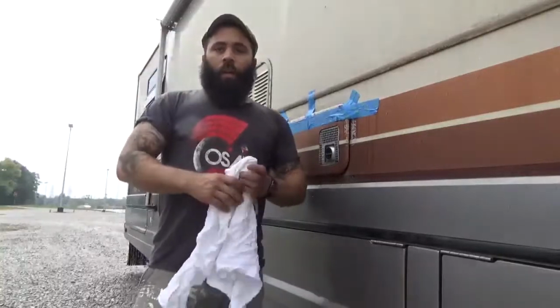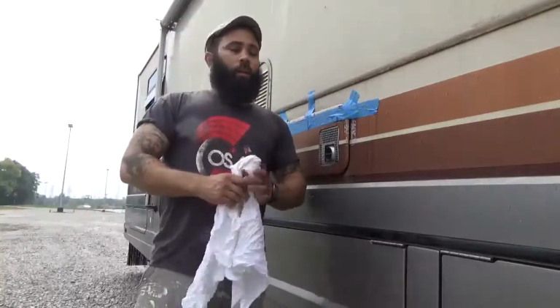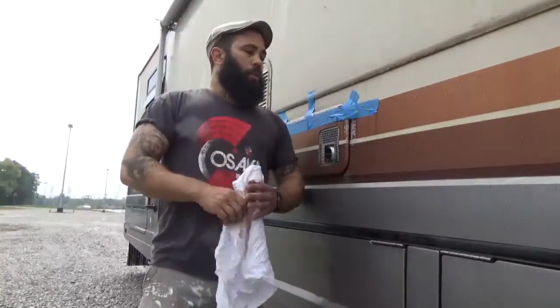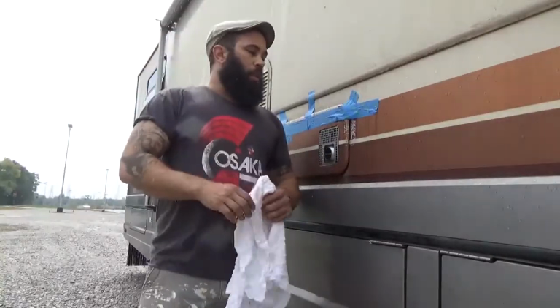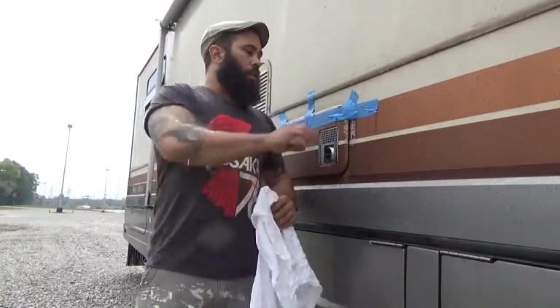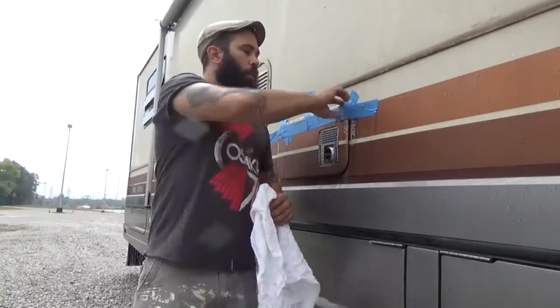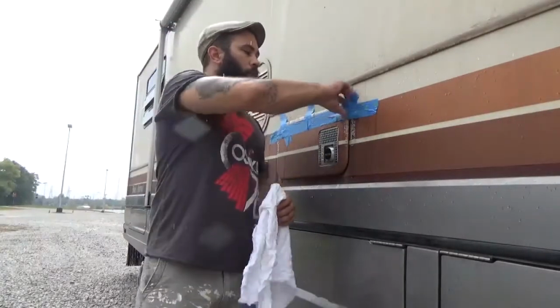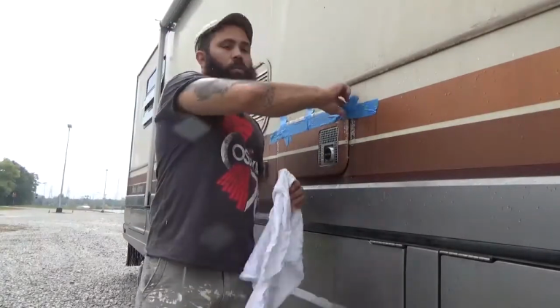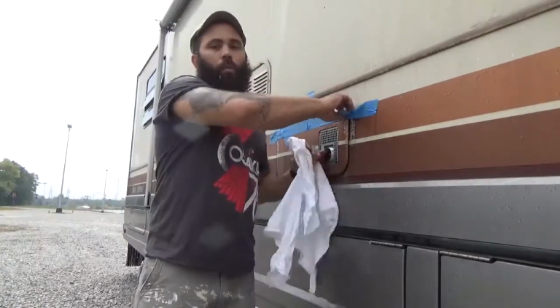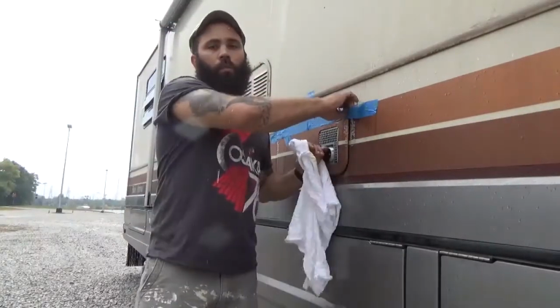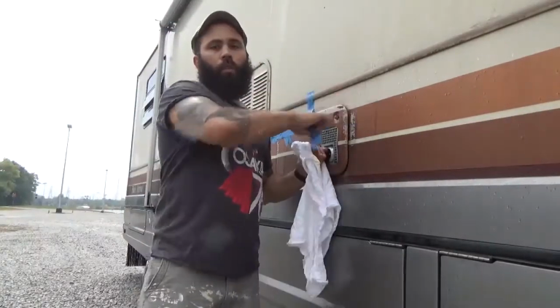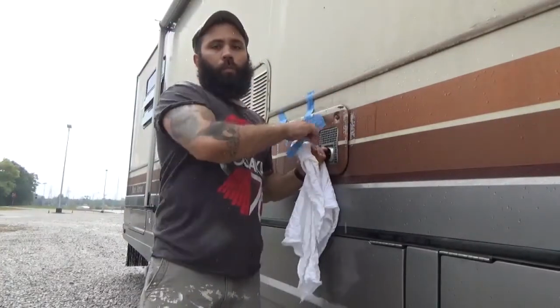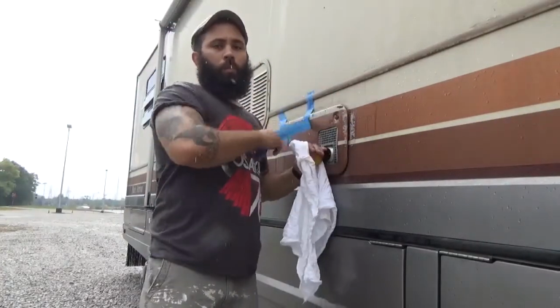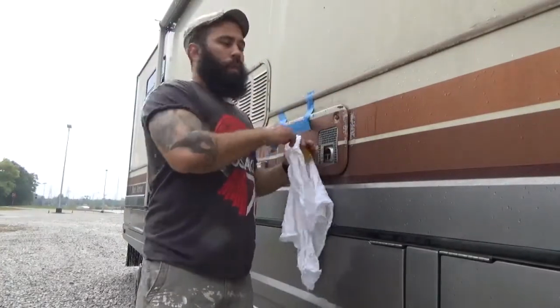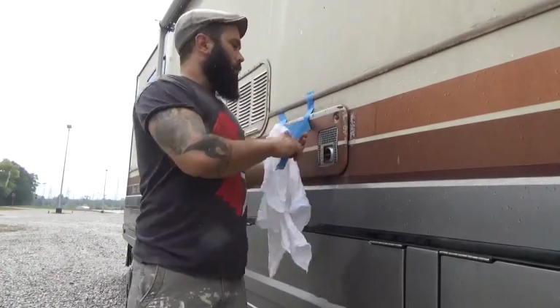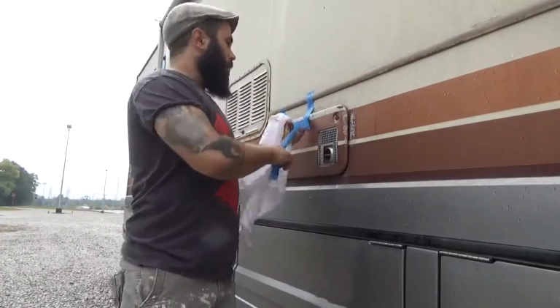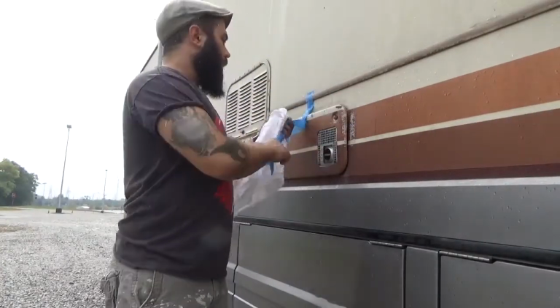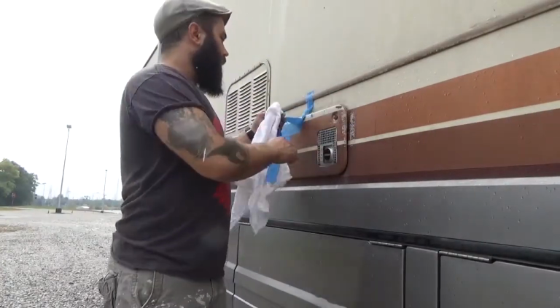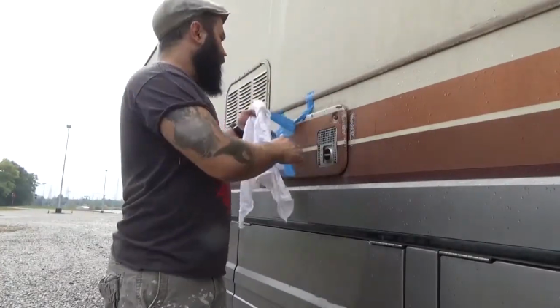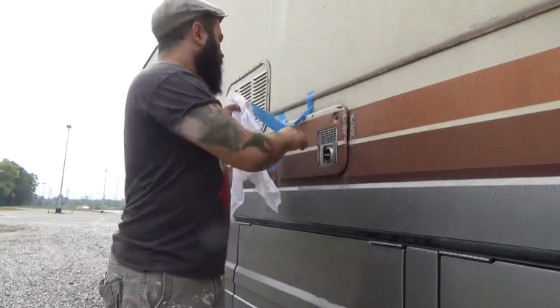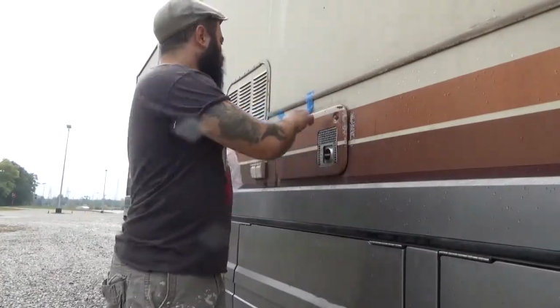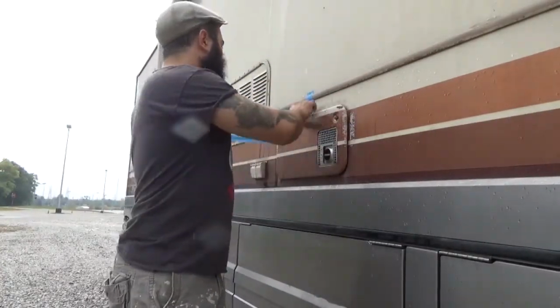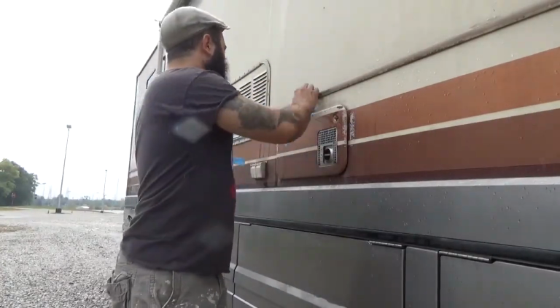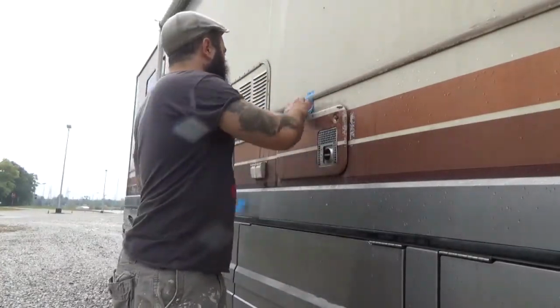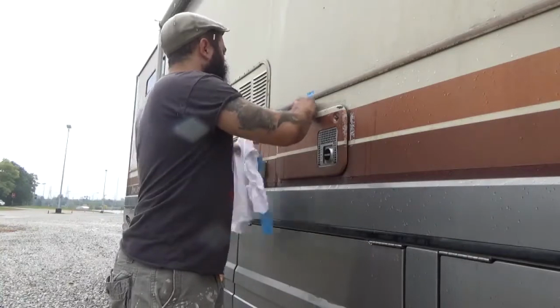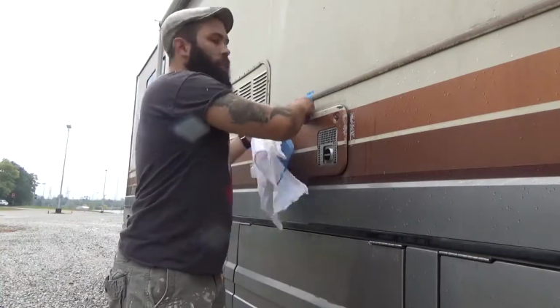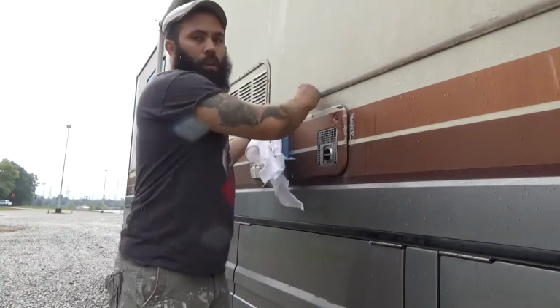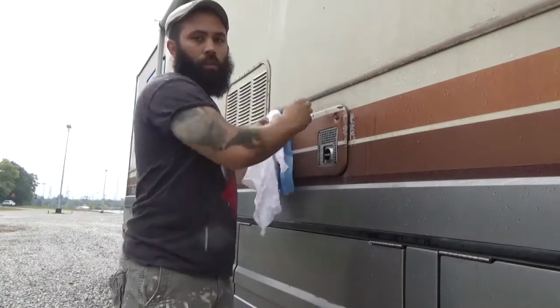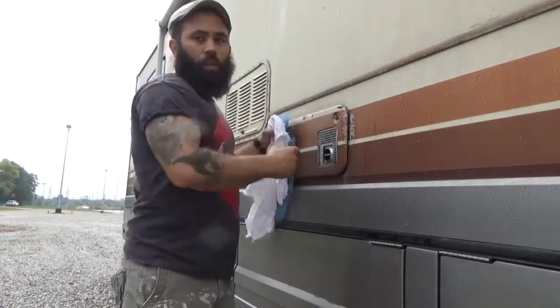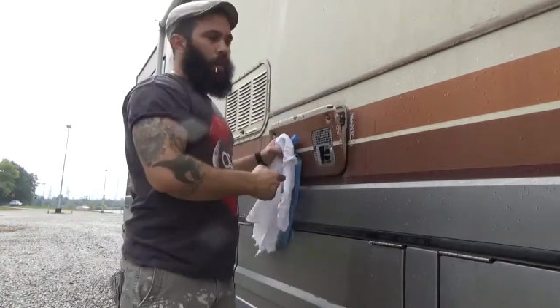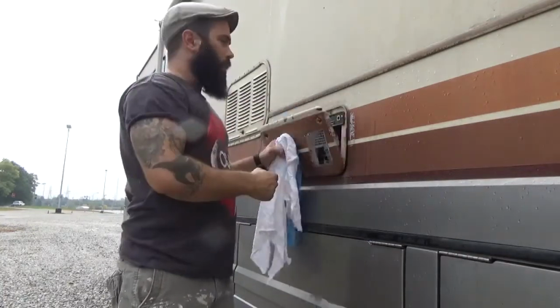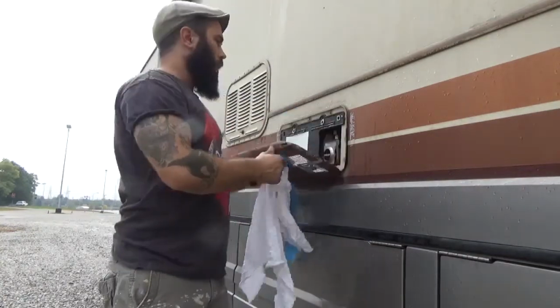Hey dudes, initially I wanted to start with the roof, but today's a bit rainy and dumb, so I'm going to do little stuff on the outside.